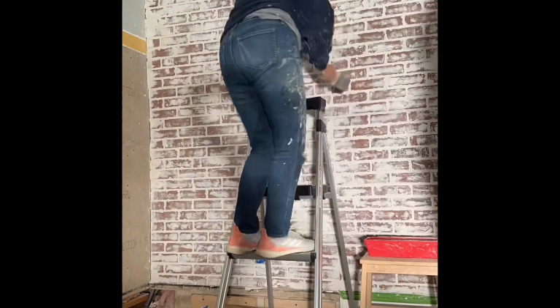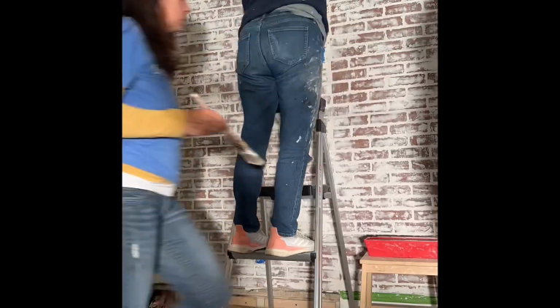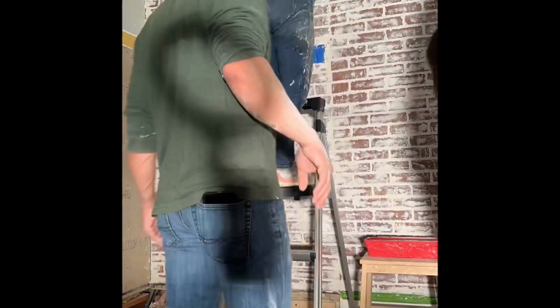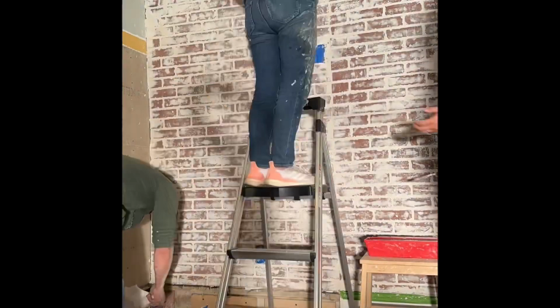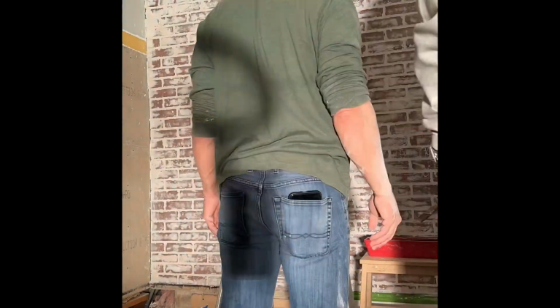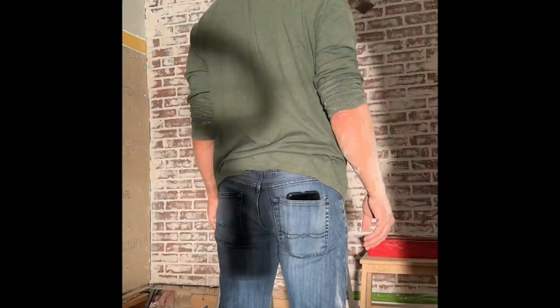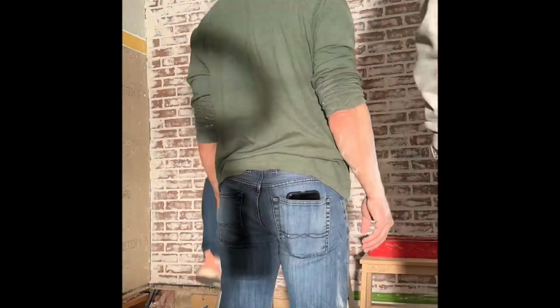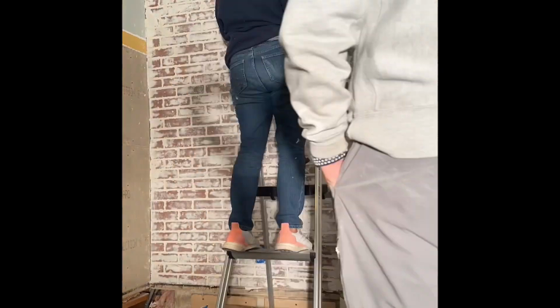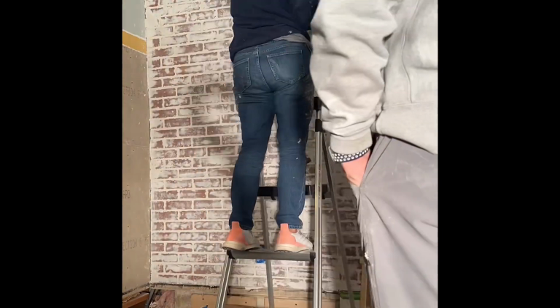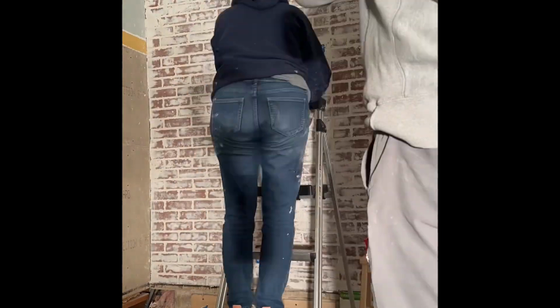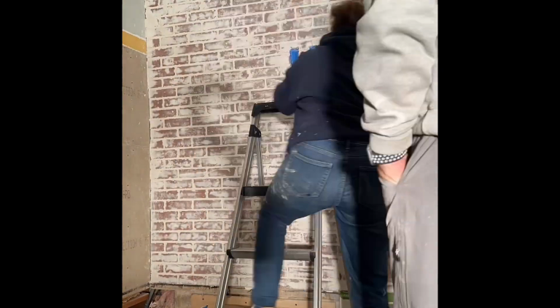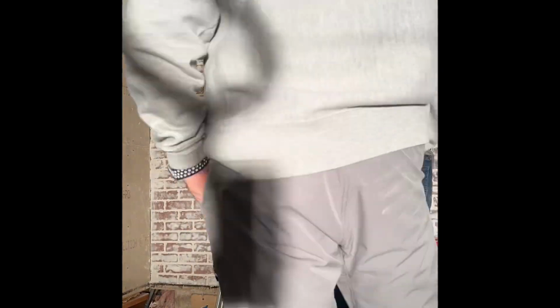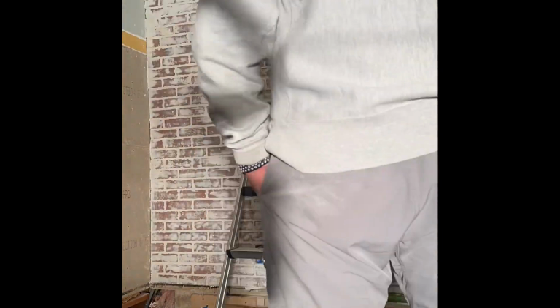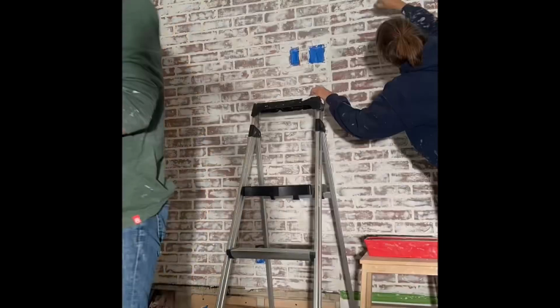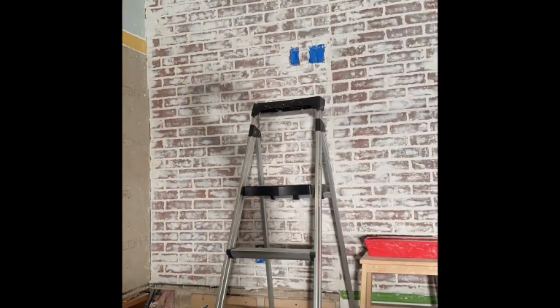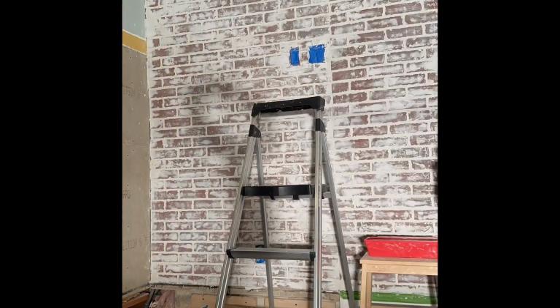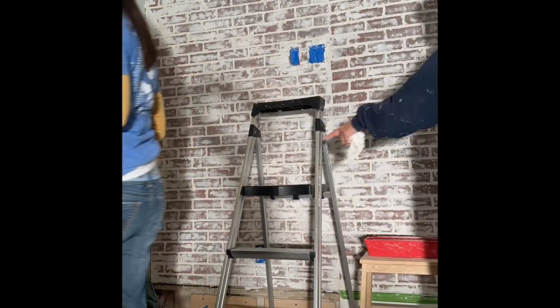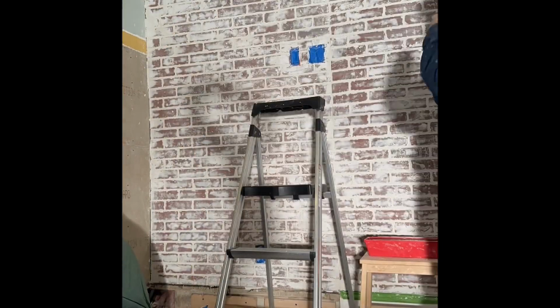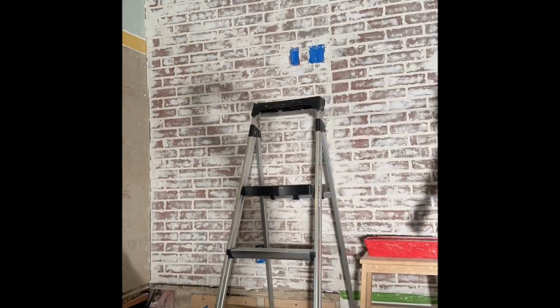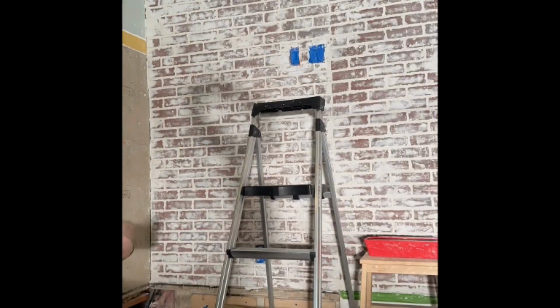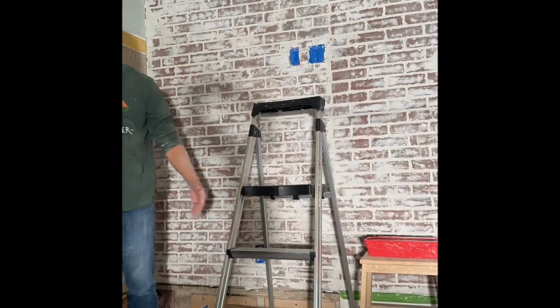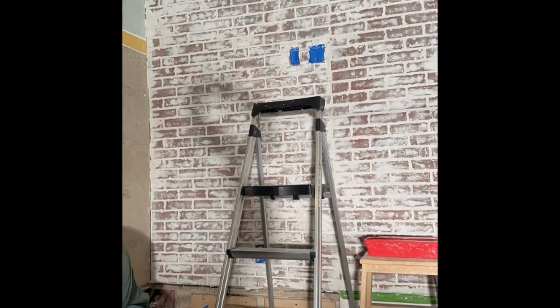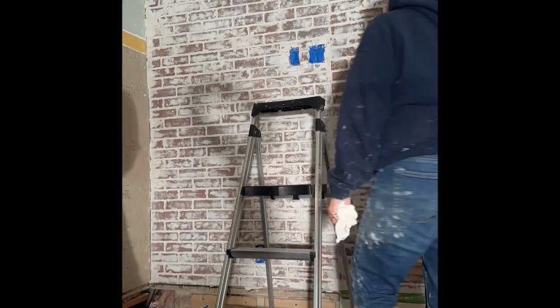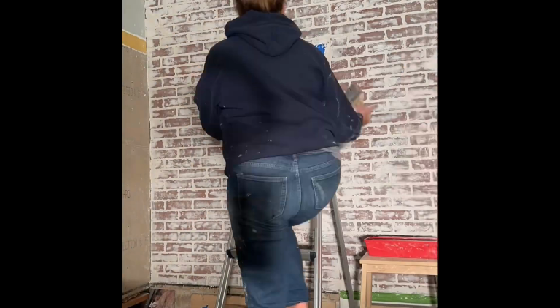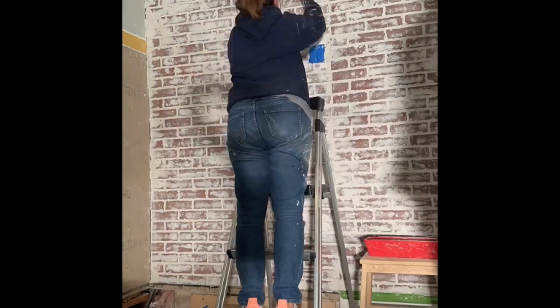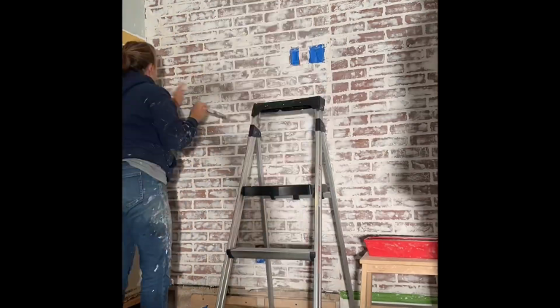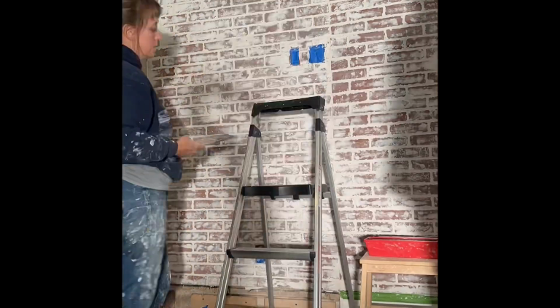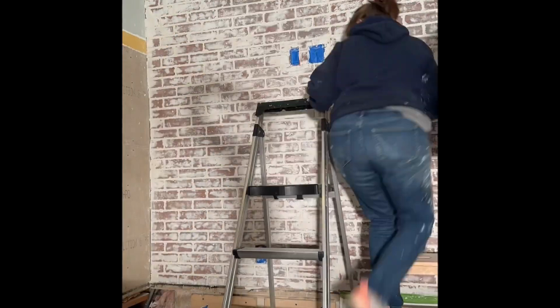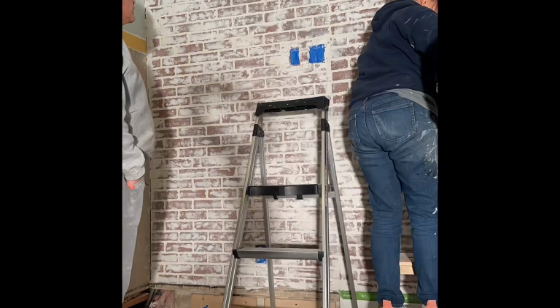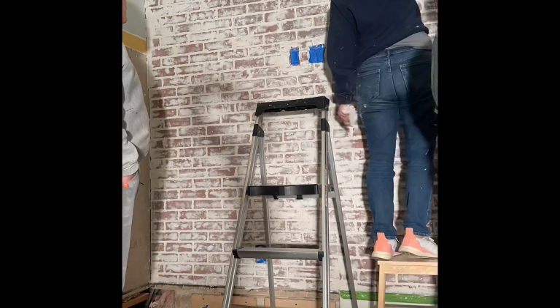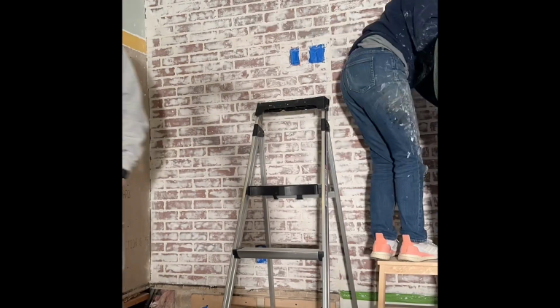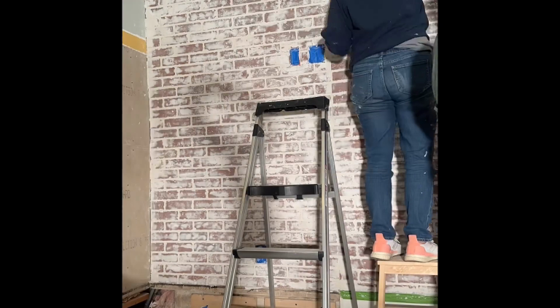It really makes a statement in any room. Happy creating — I would love to see your project!